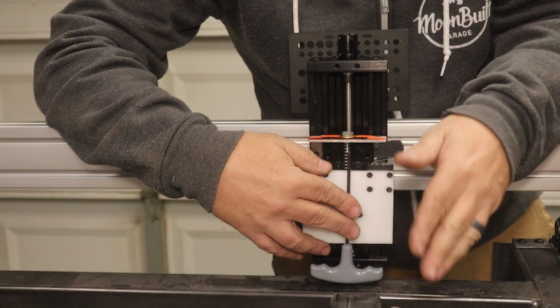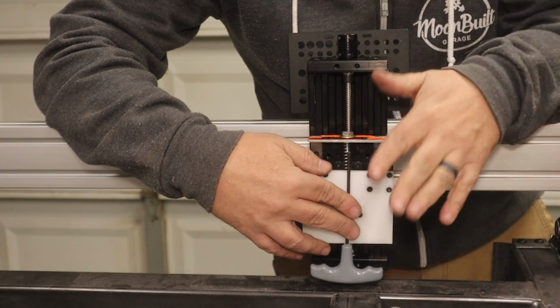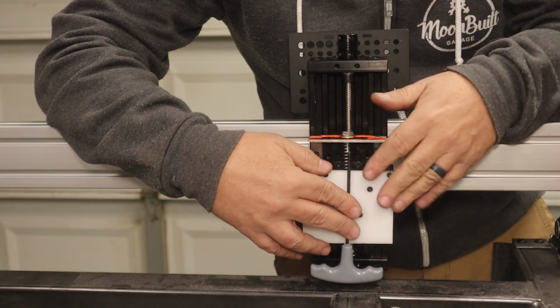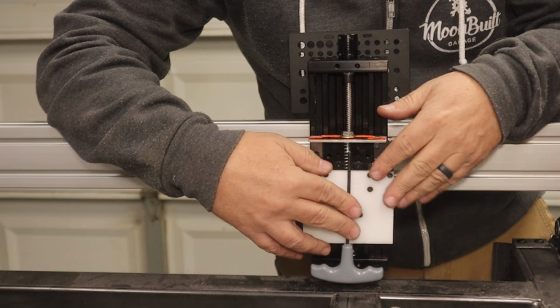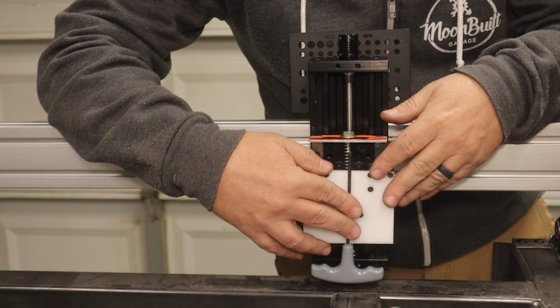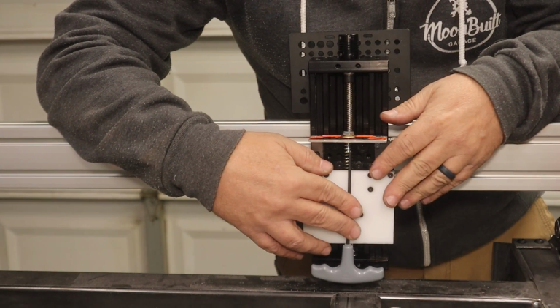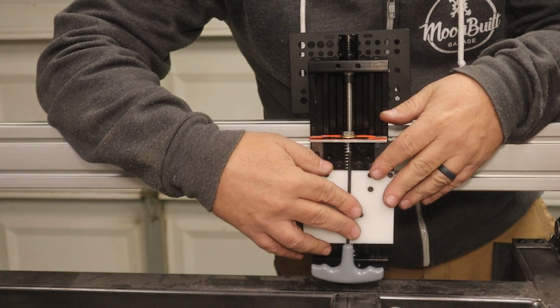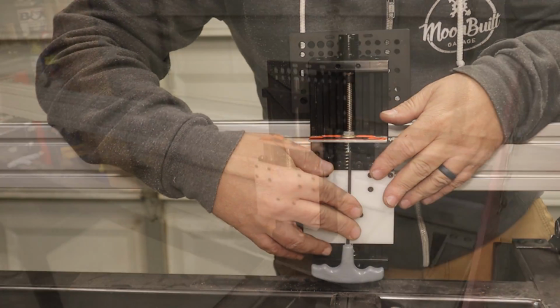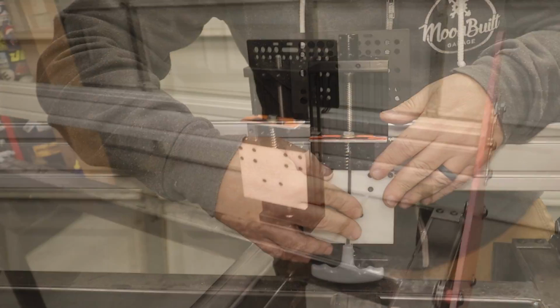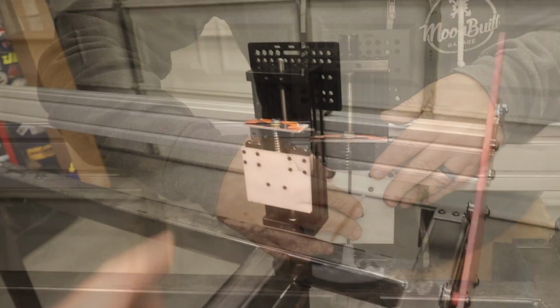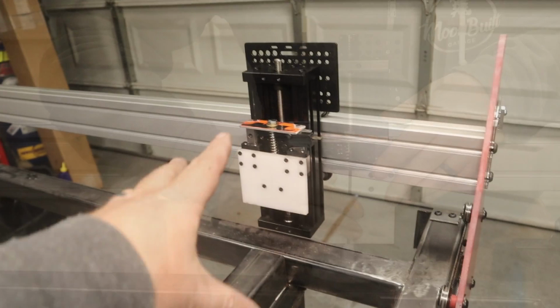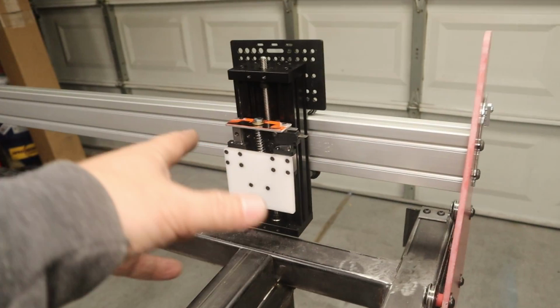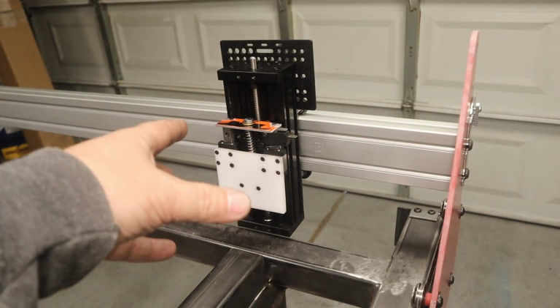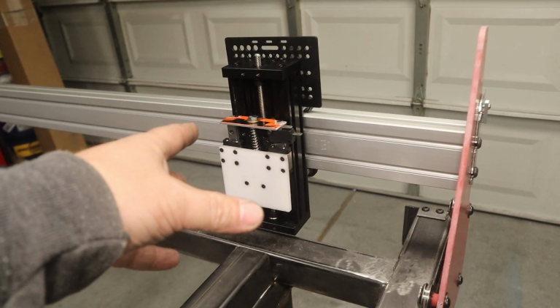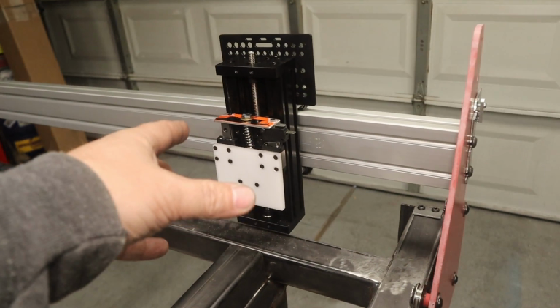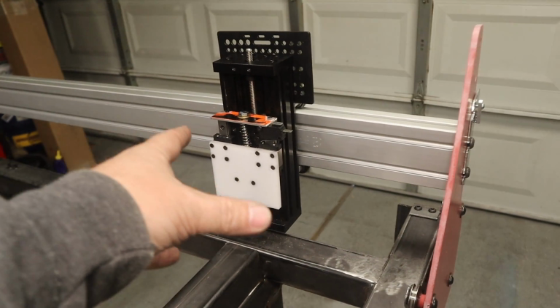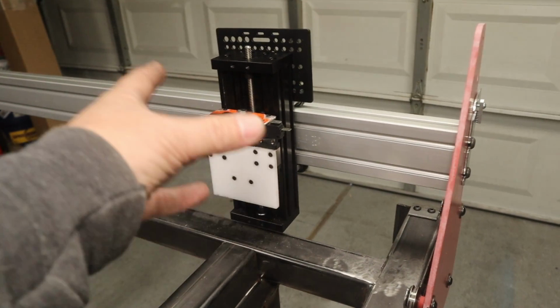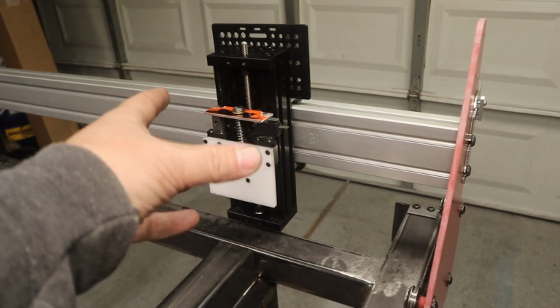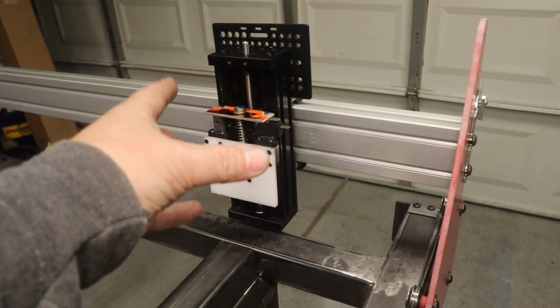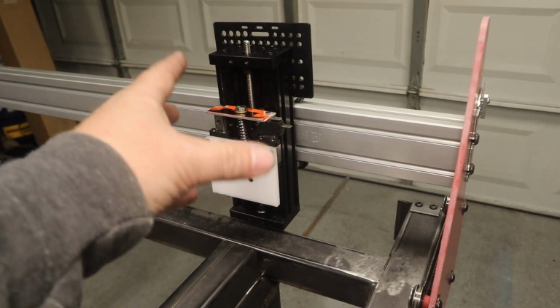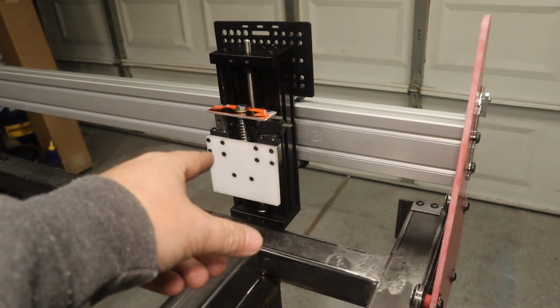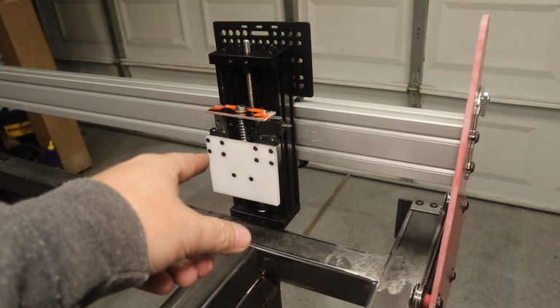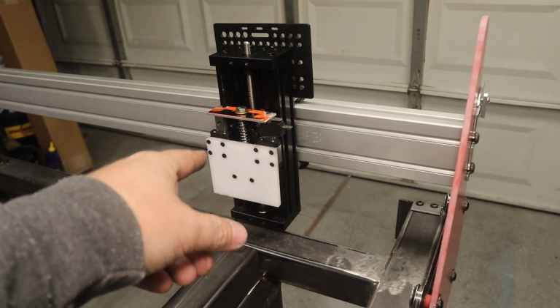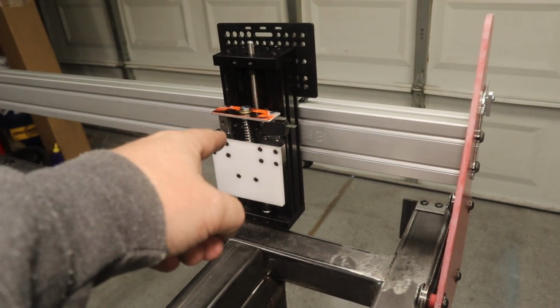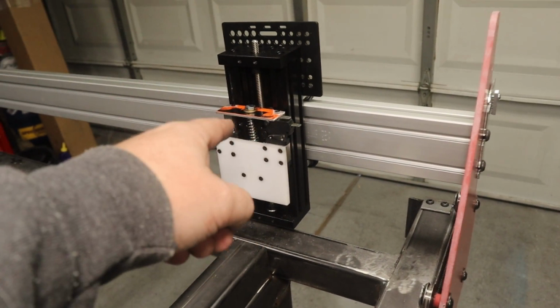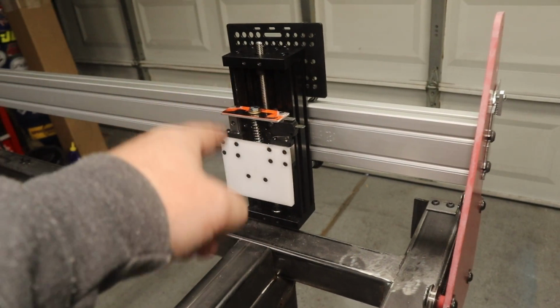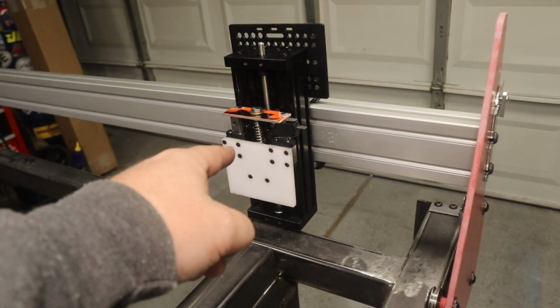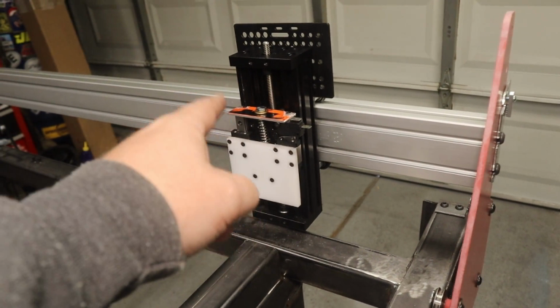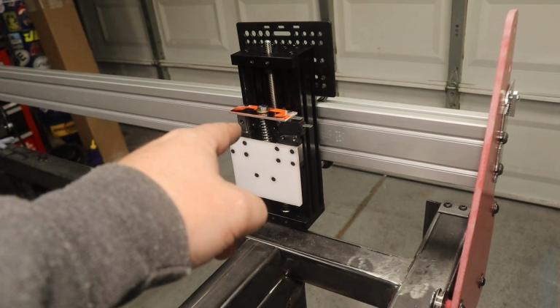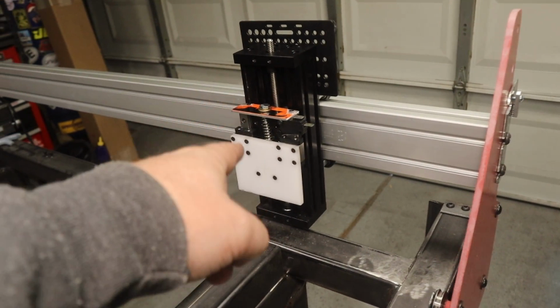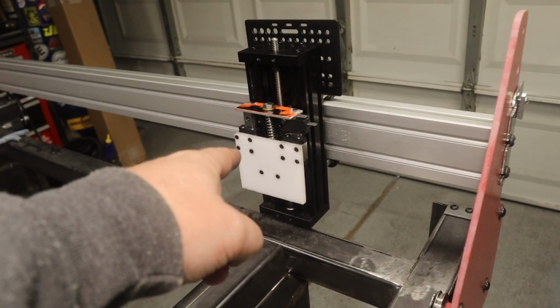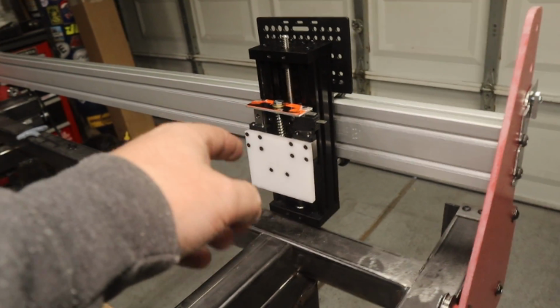Let me show you how I put this thing together. Let me go ahead and remove this from the Z axis and I'll show you exactly how I put it together.